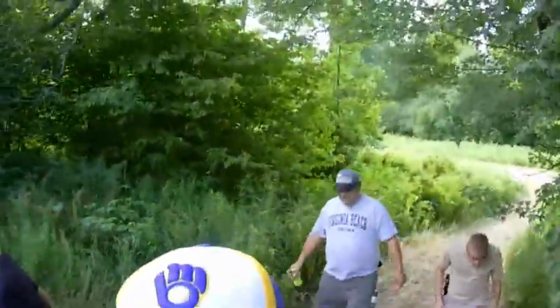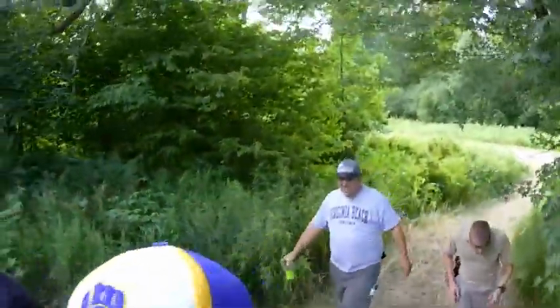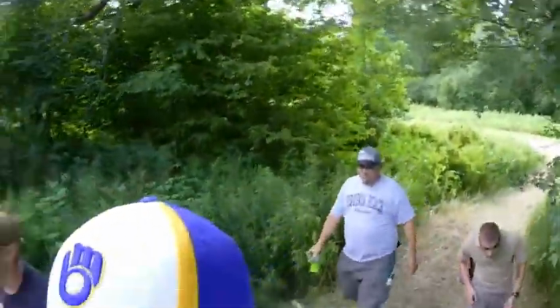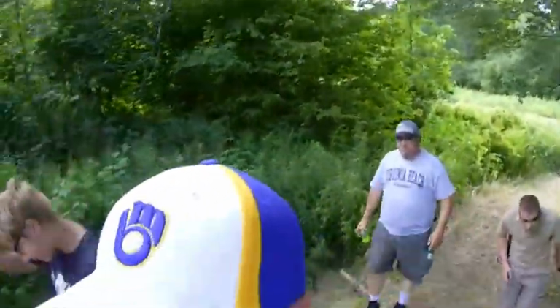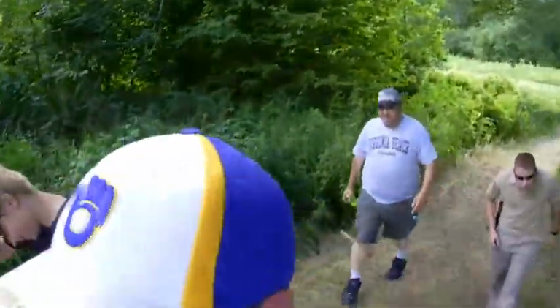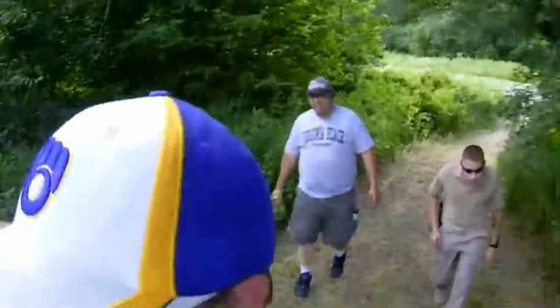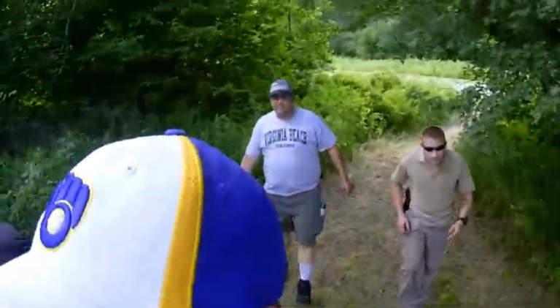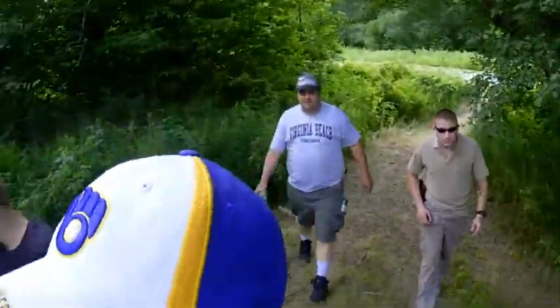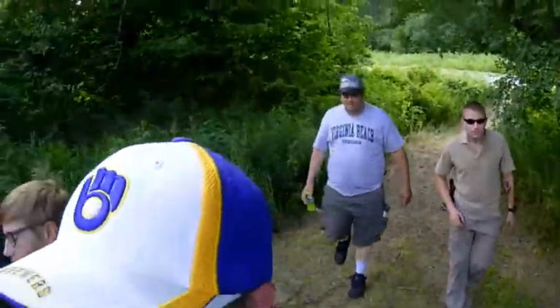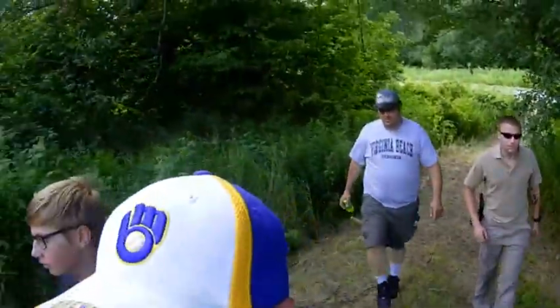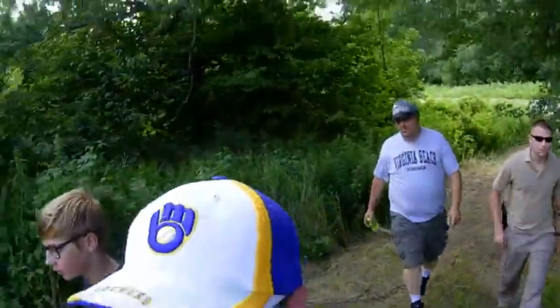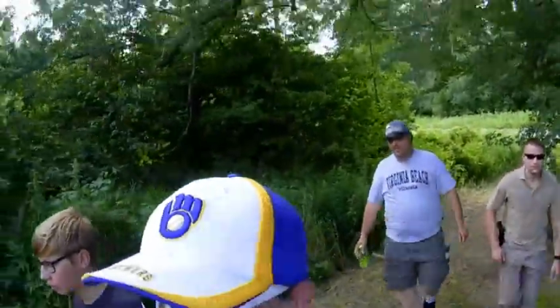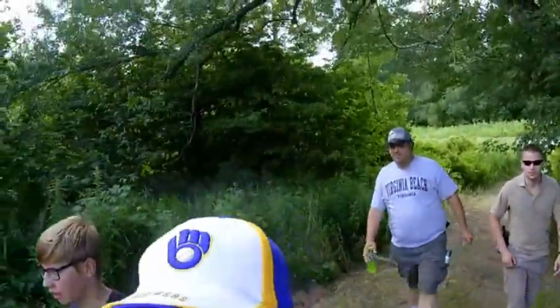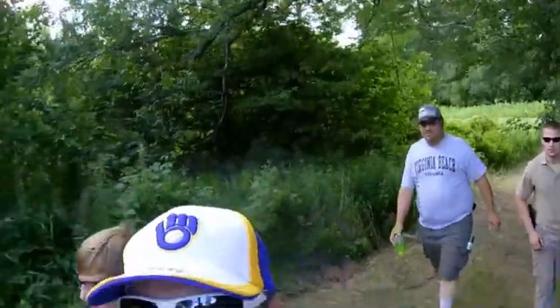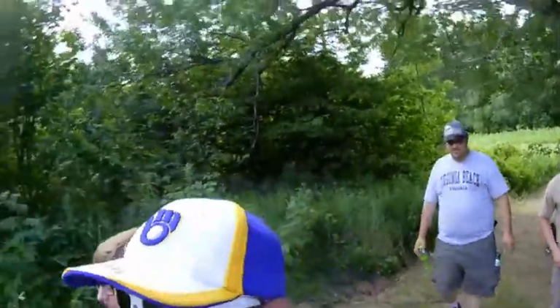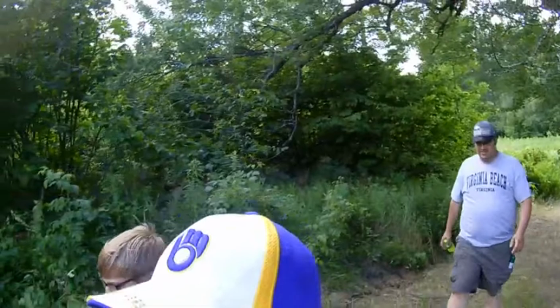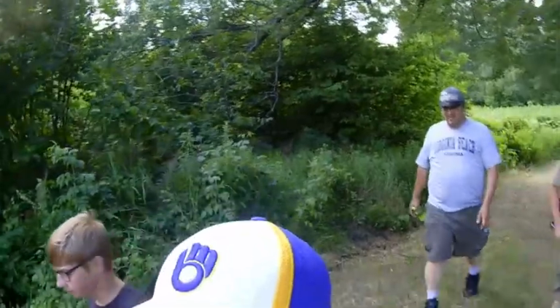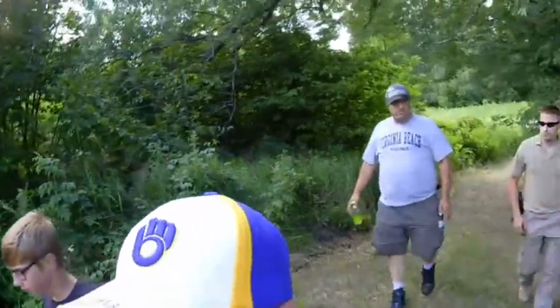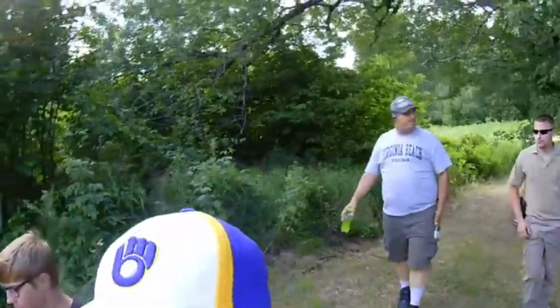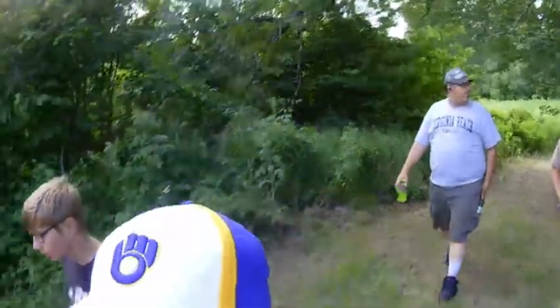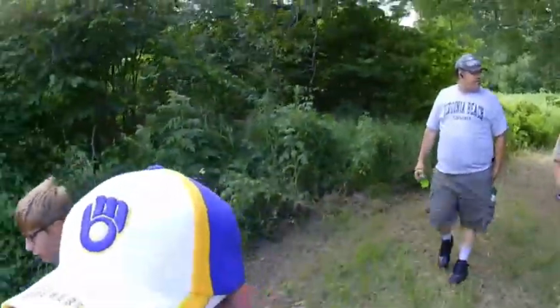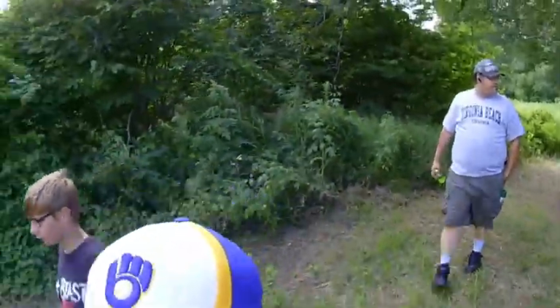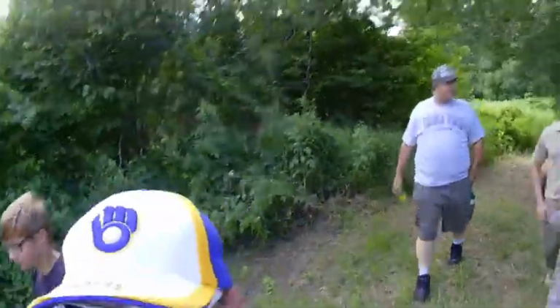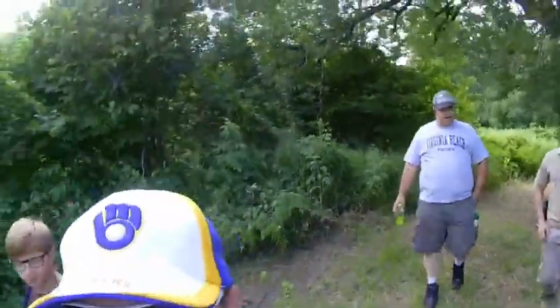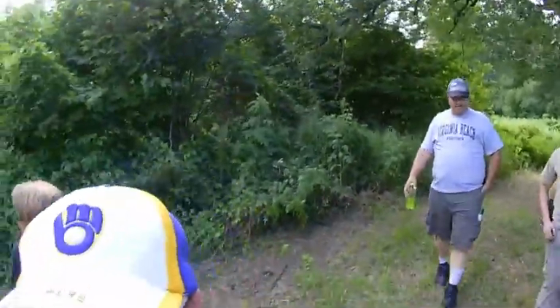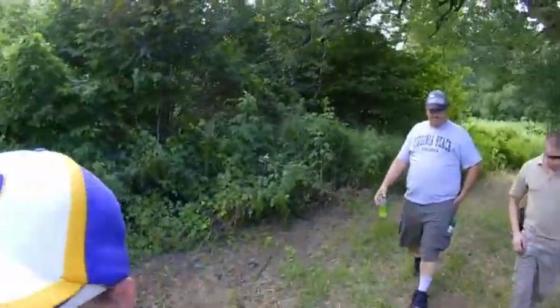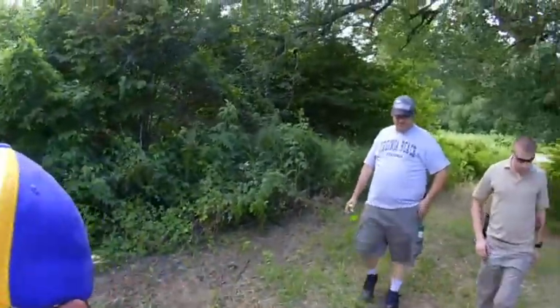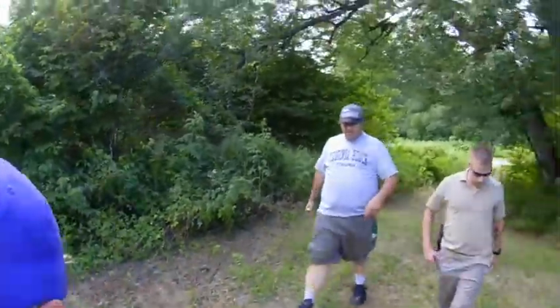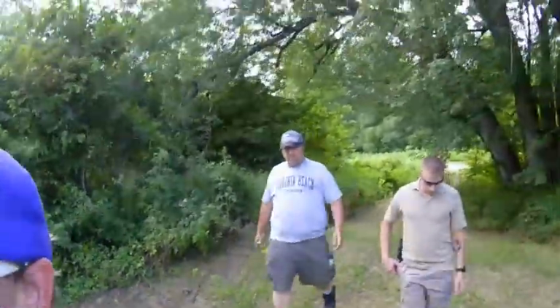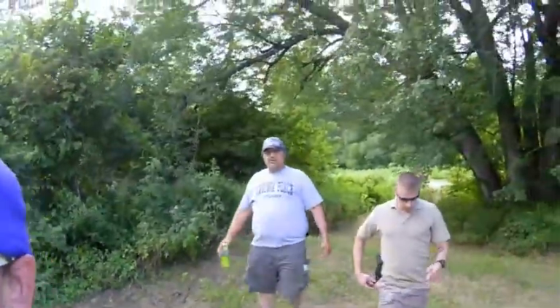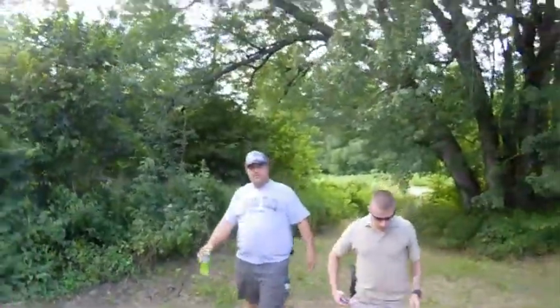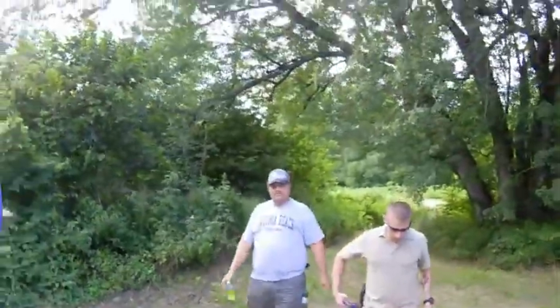Yeah, dude, this is definitely bear country up here. Explorin'. Probably more bears and tomahawks than there is in Kronaq or anywhere else.